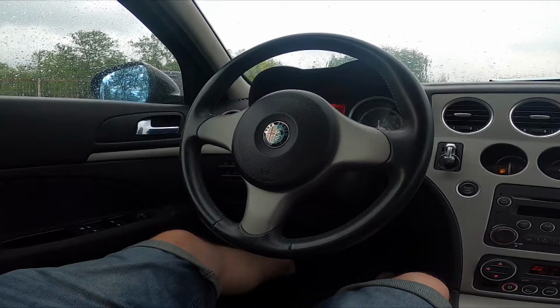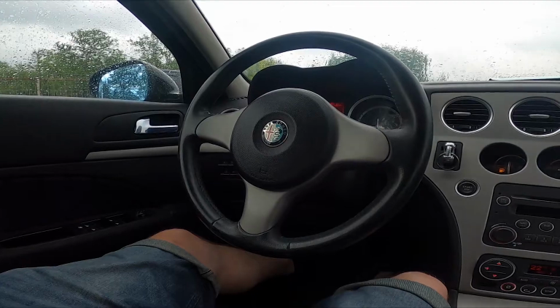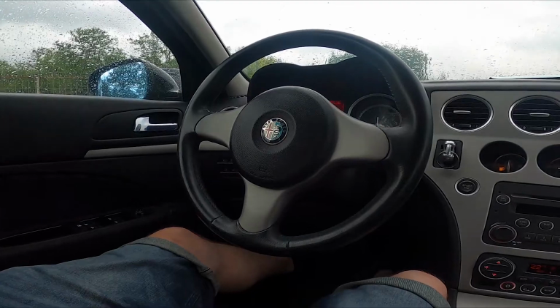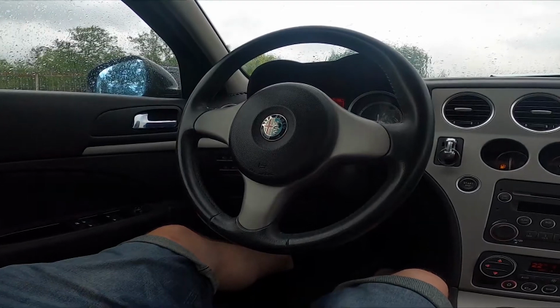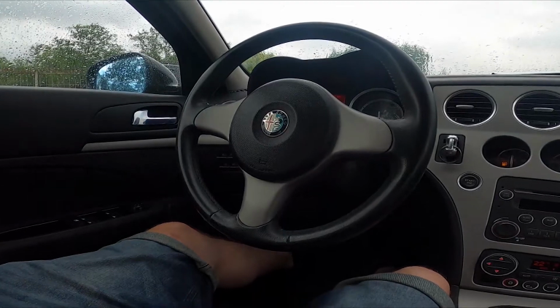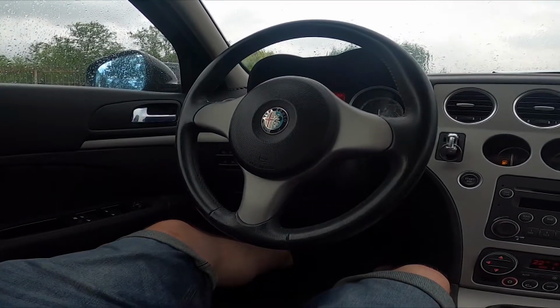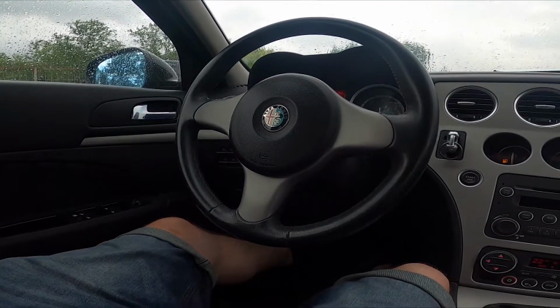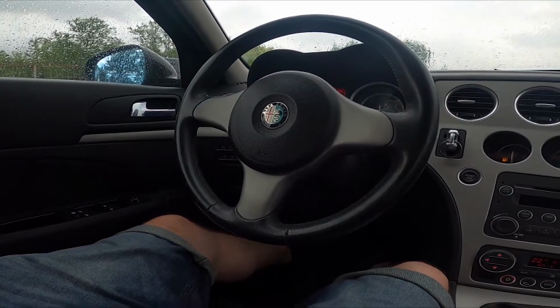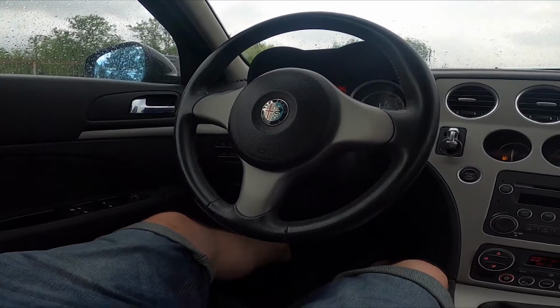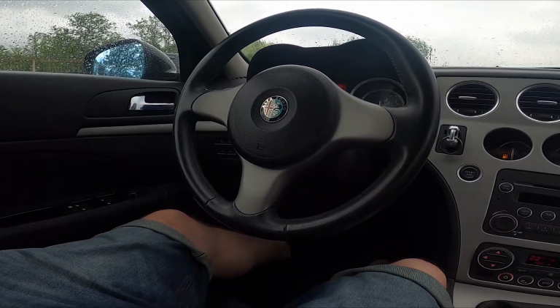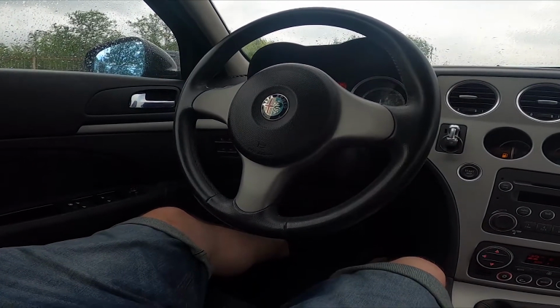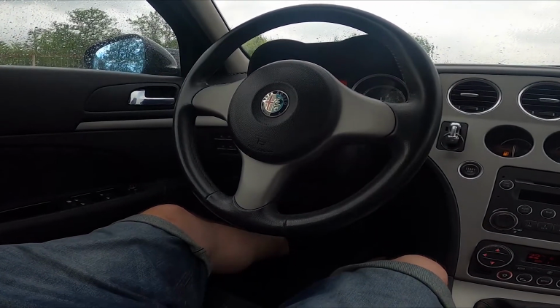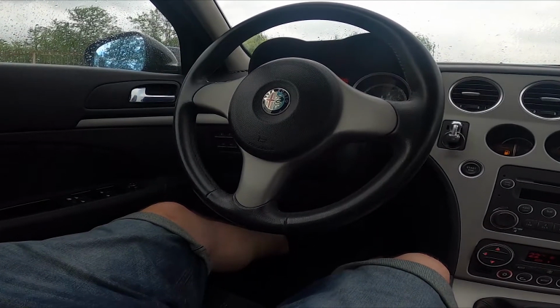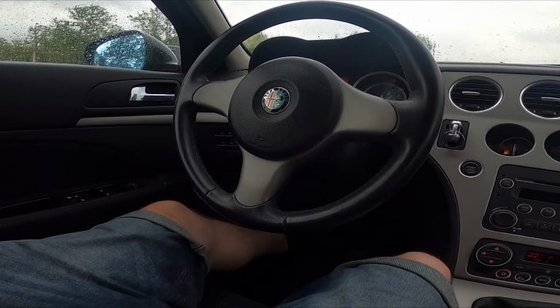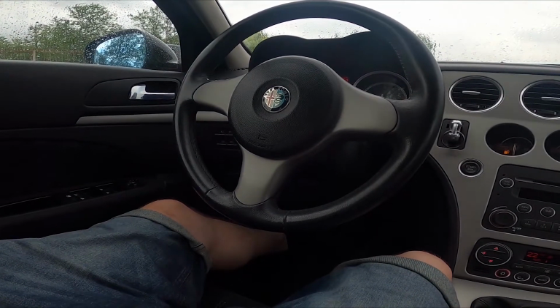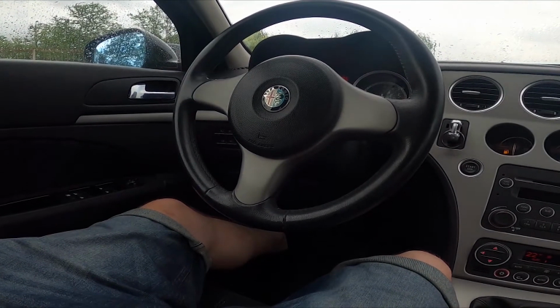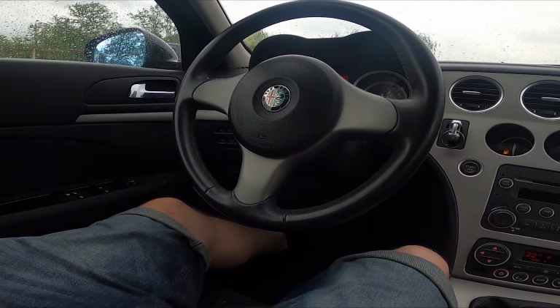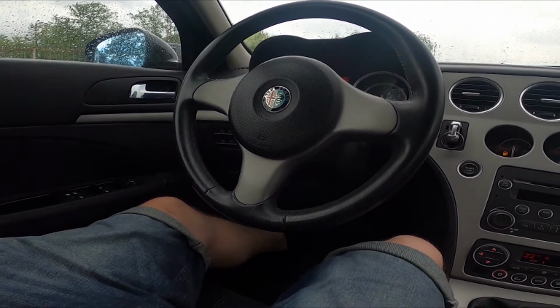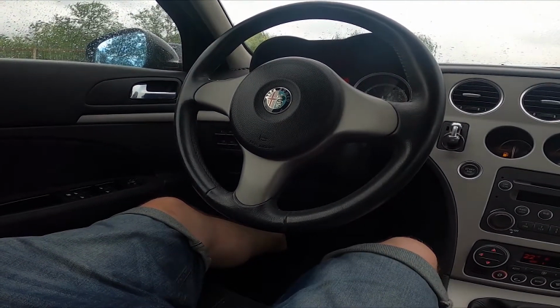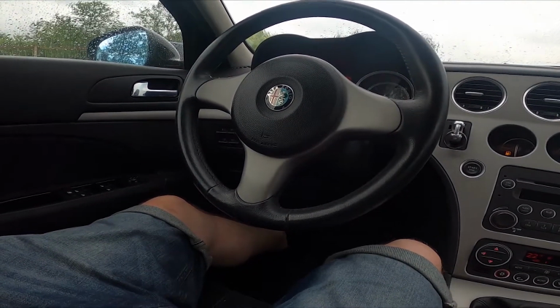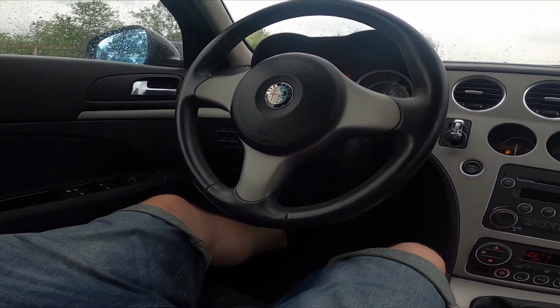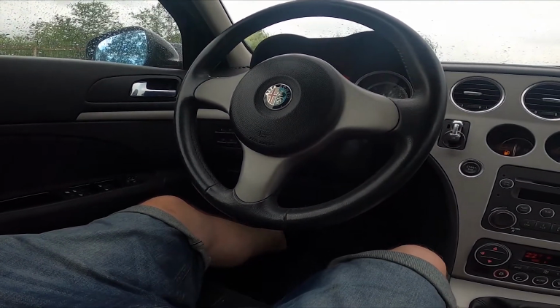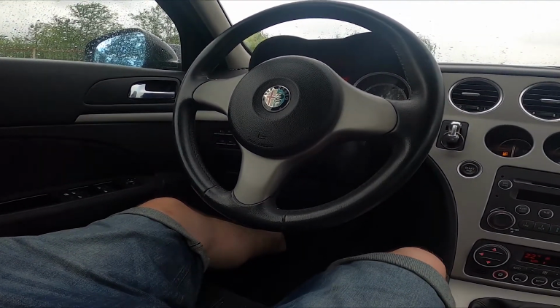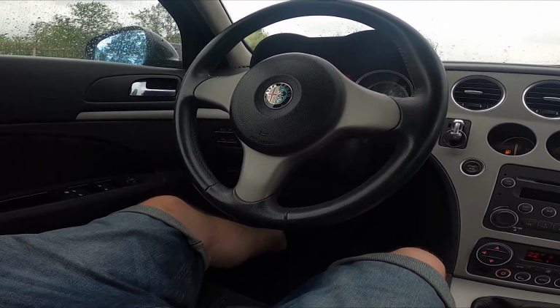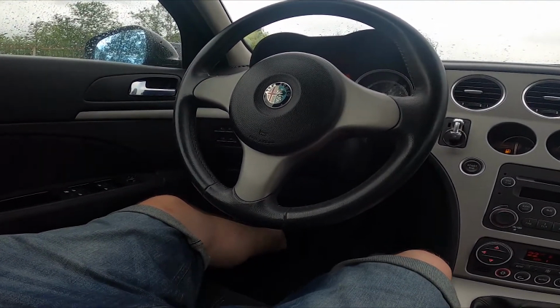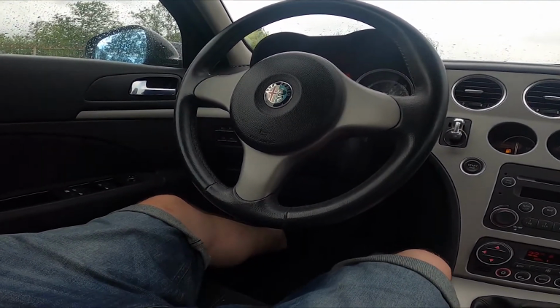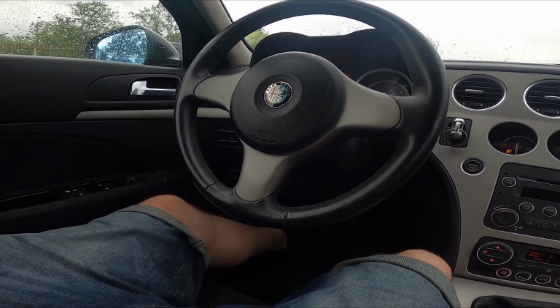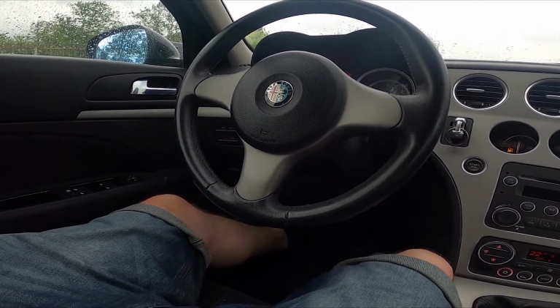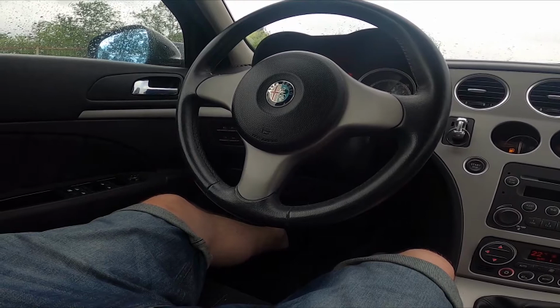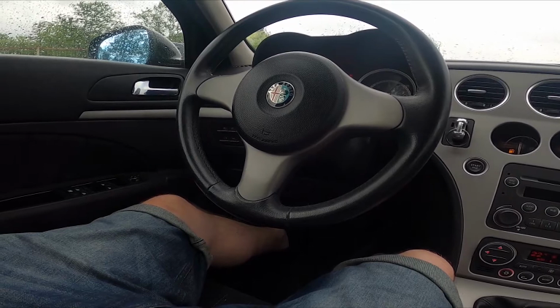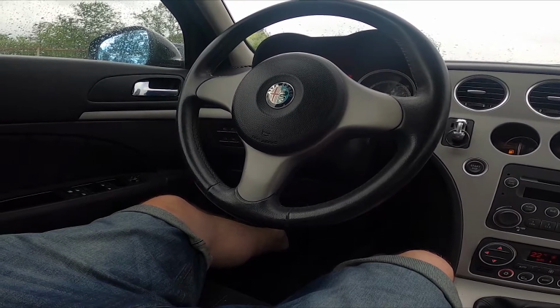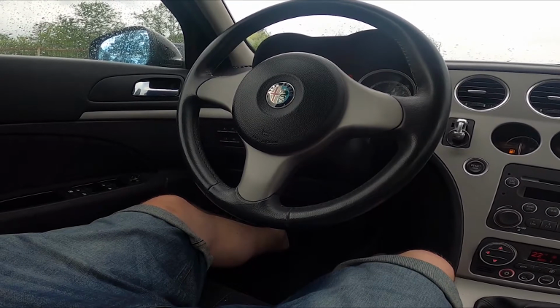Hello, today I'm in an Alfa Romeo 159. In this video I'll show you how to synchronize climate control.